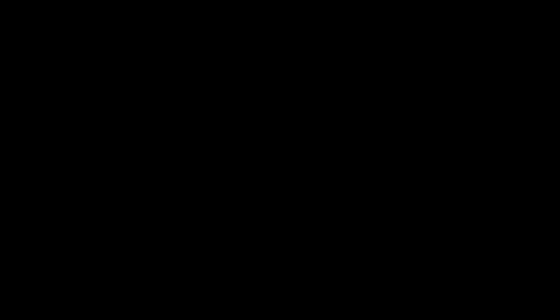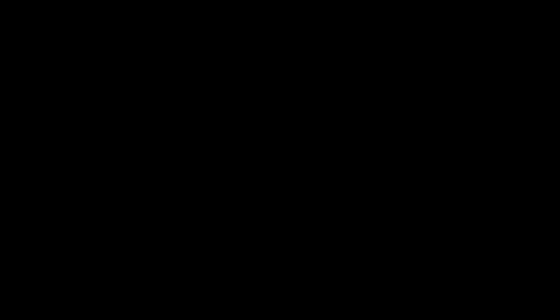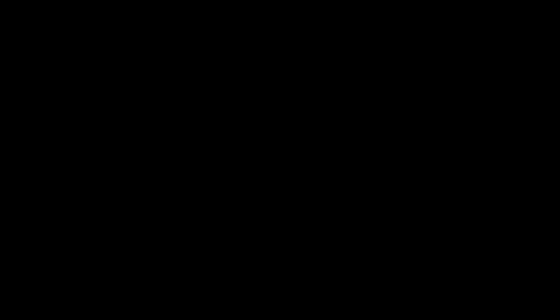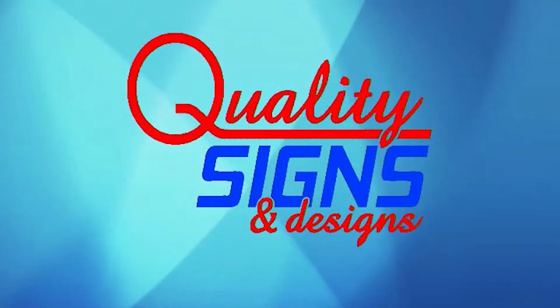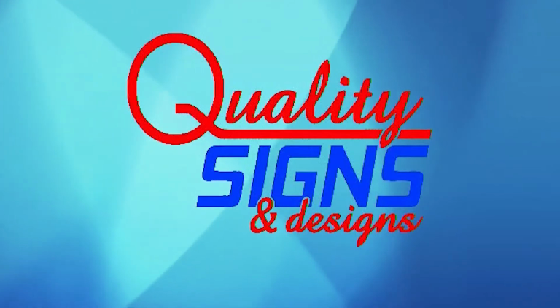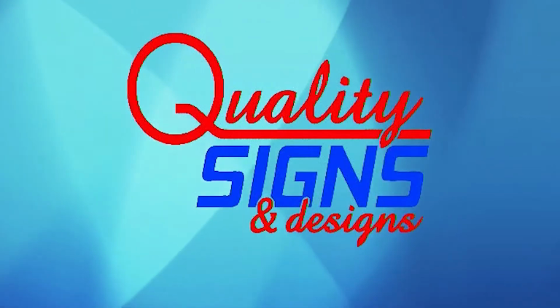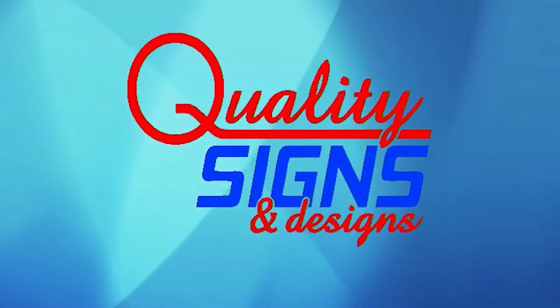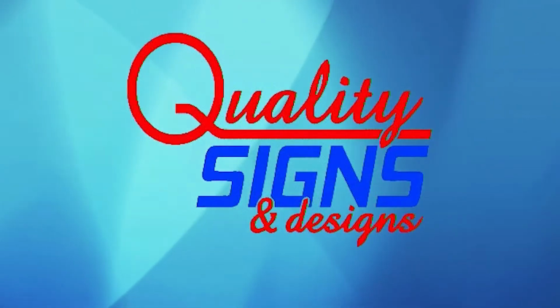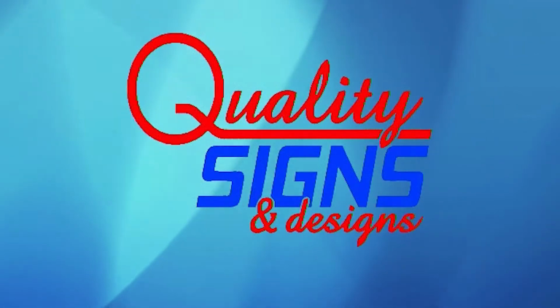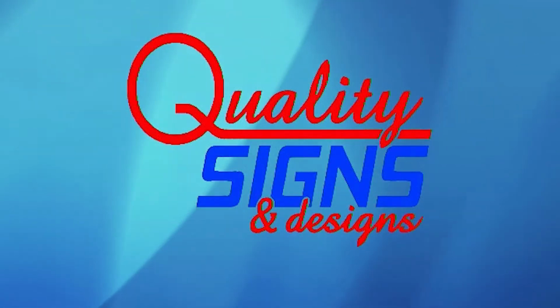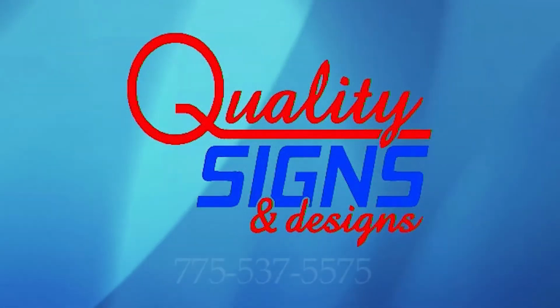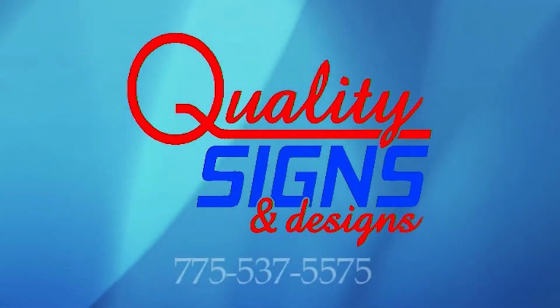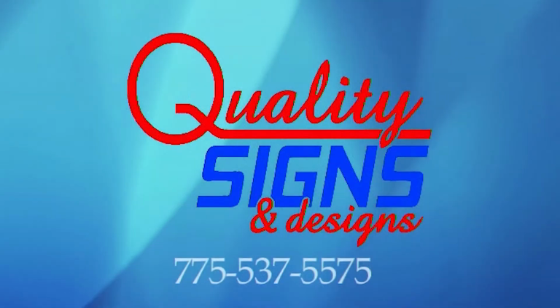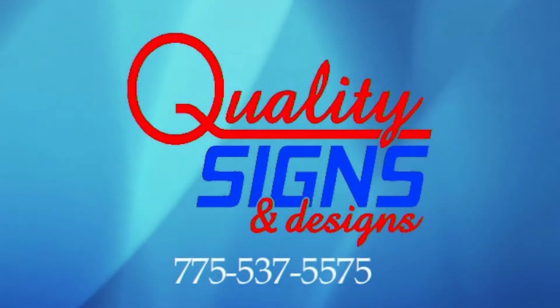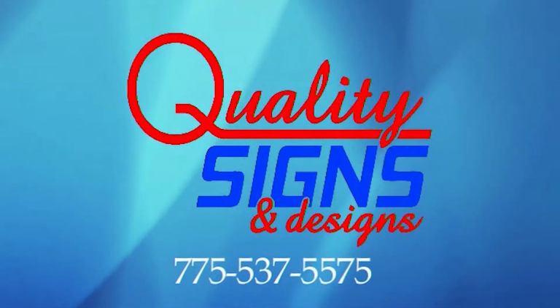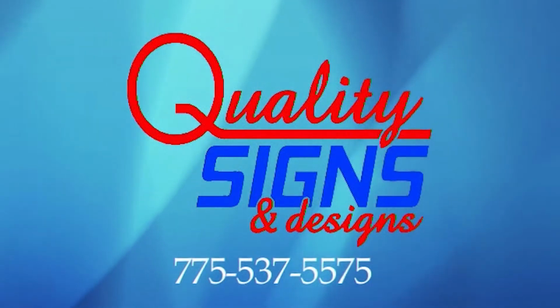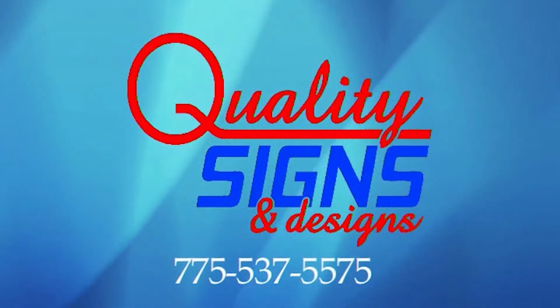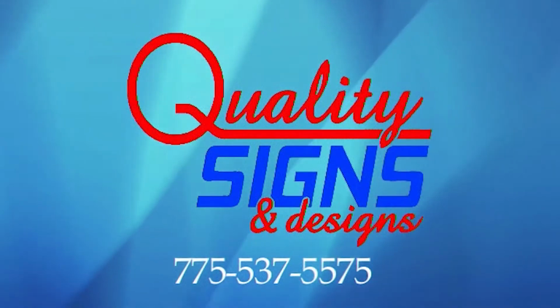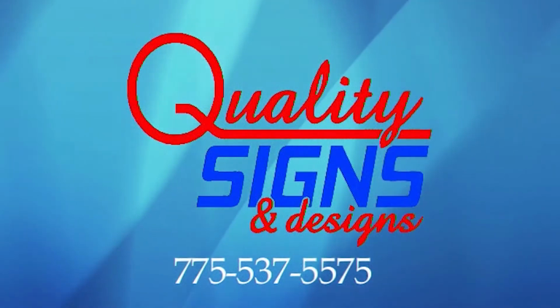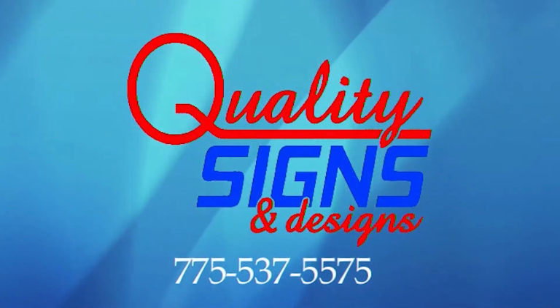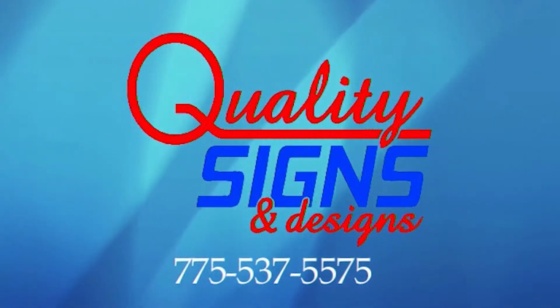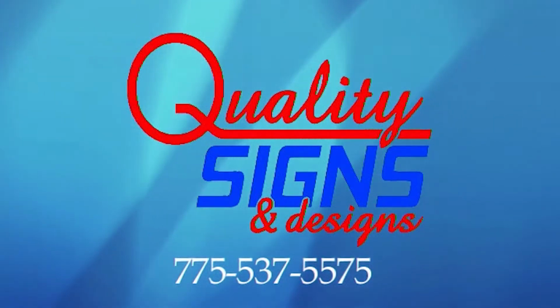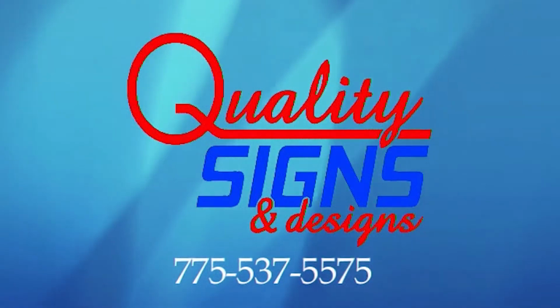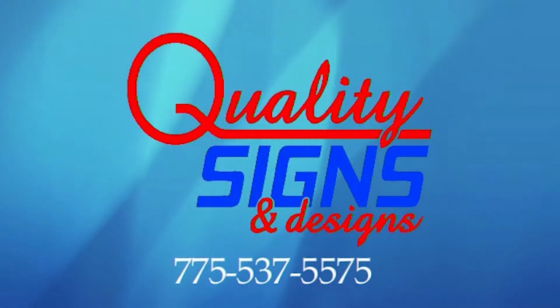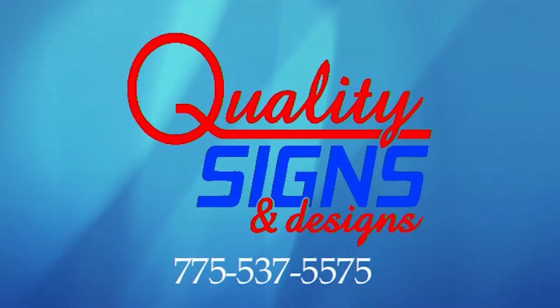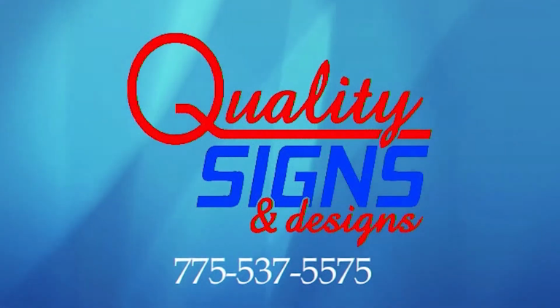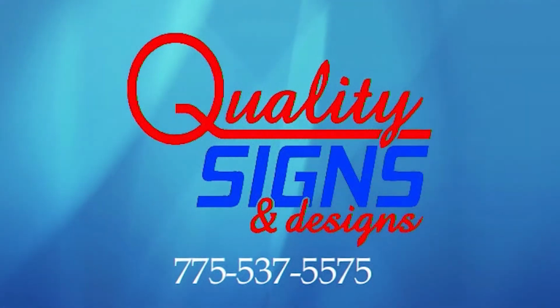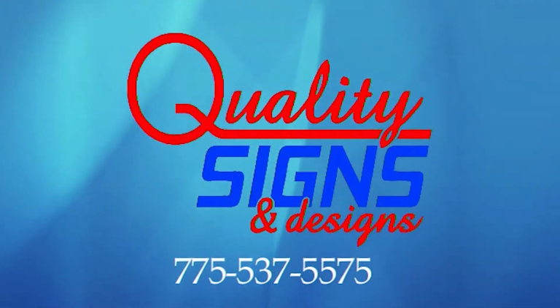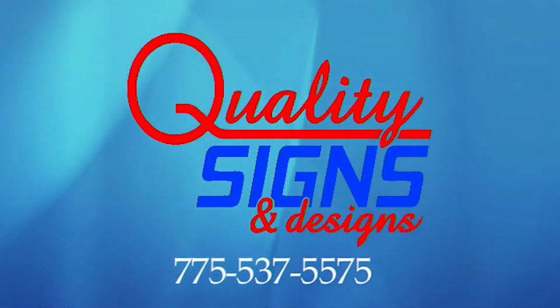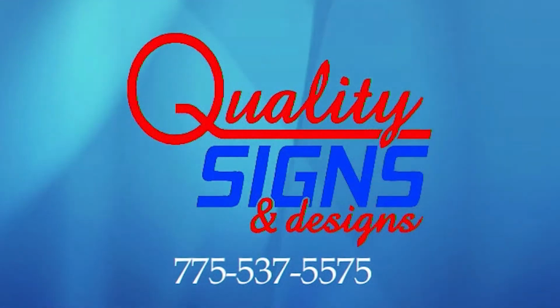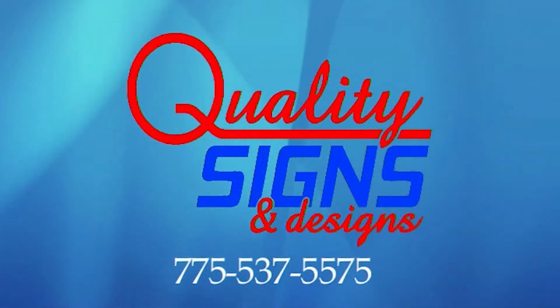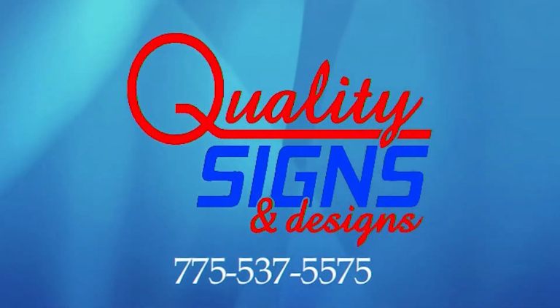Quality Signs and Designs, 775-537-5575.